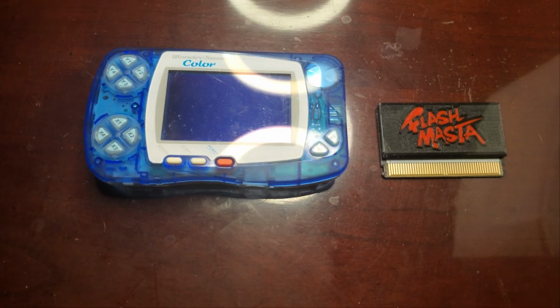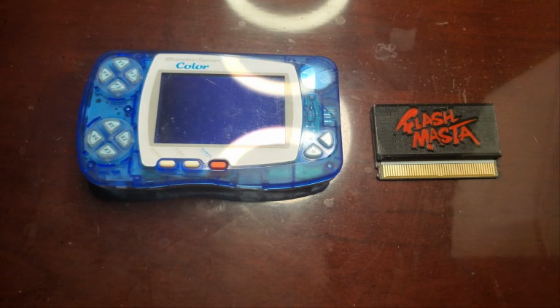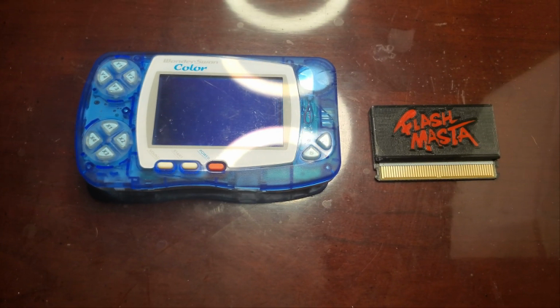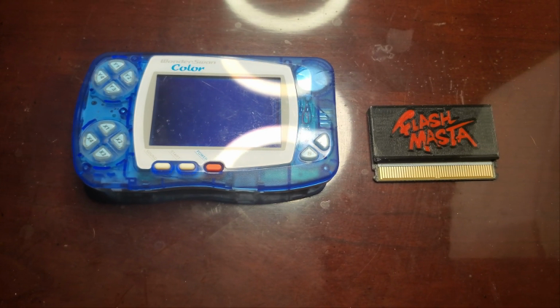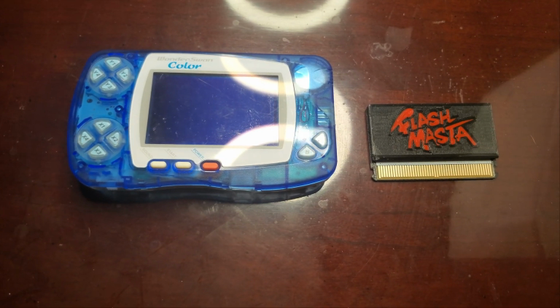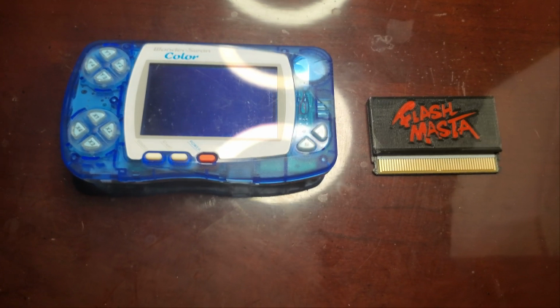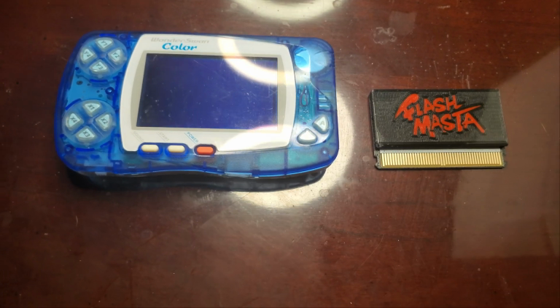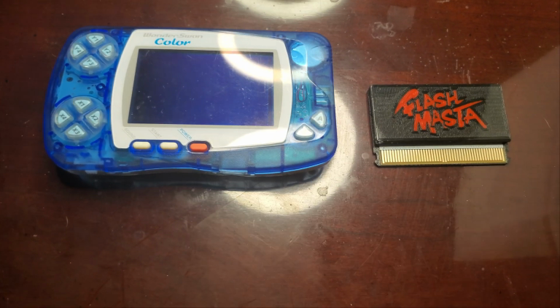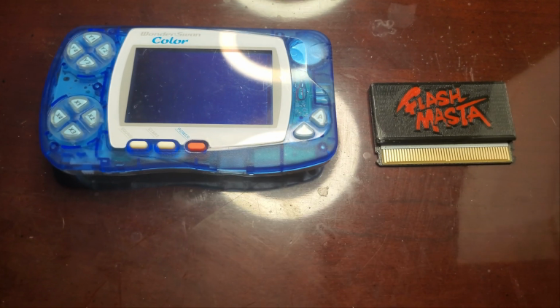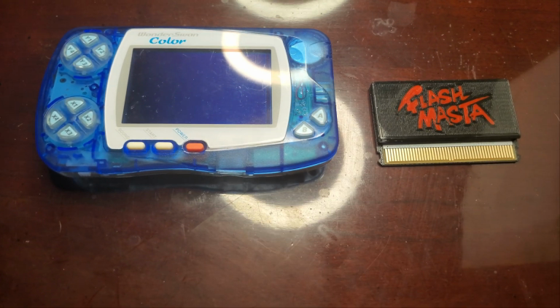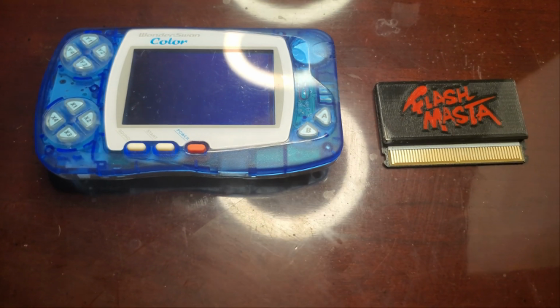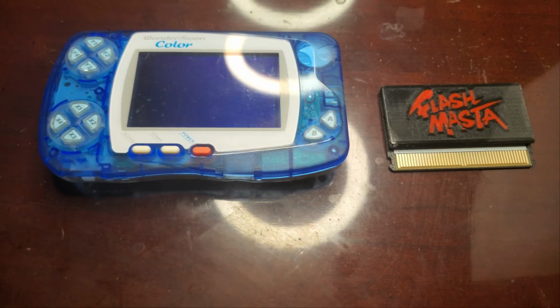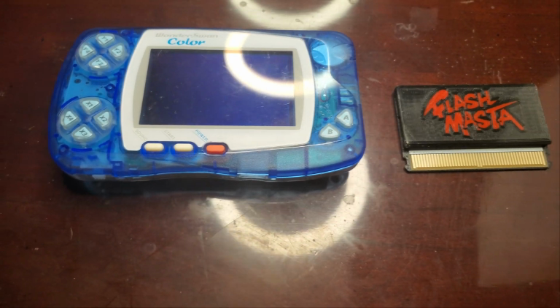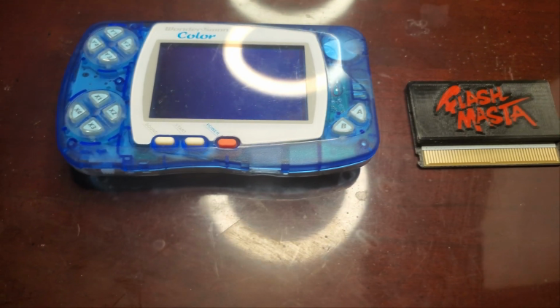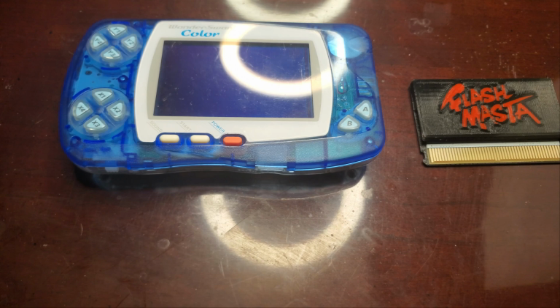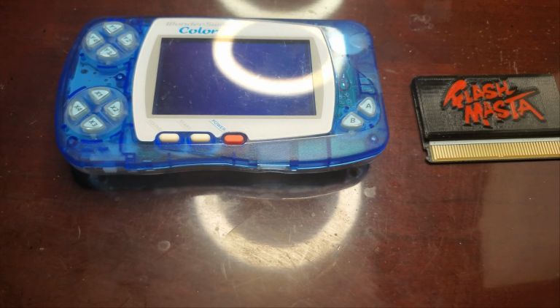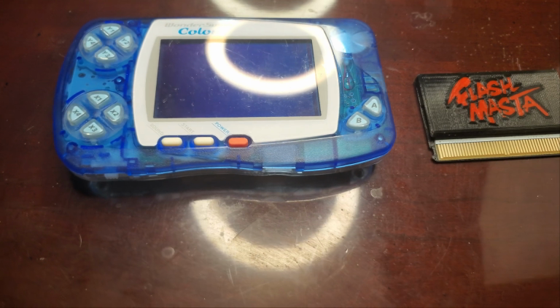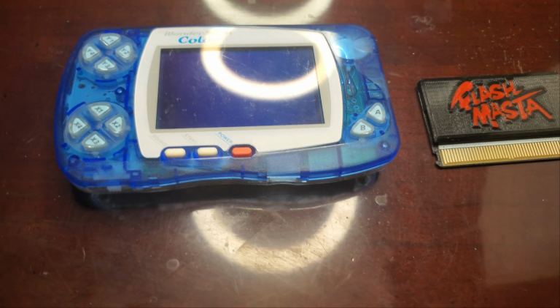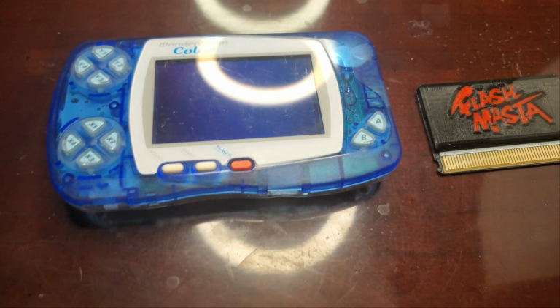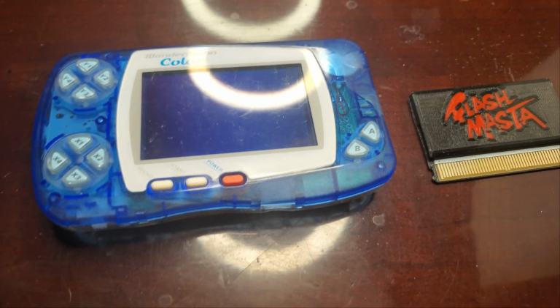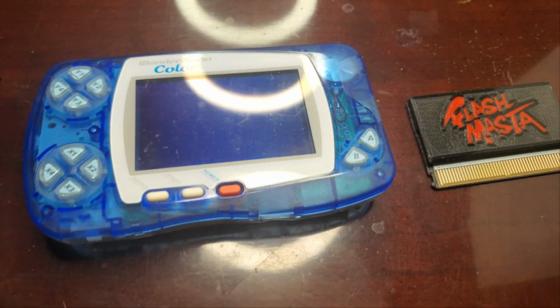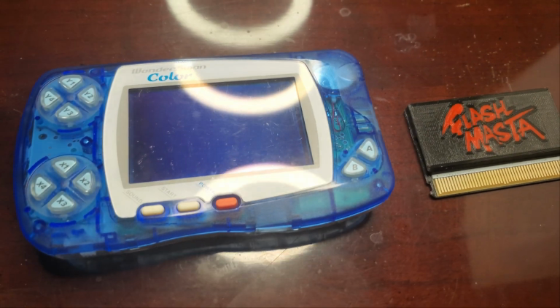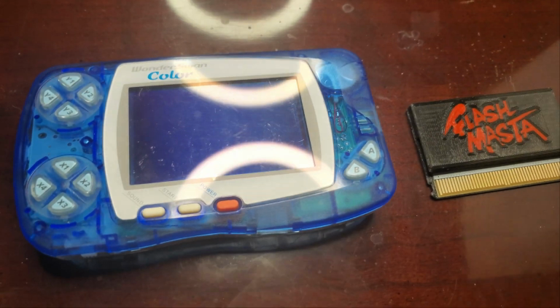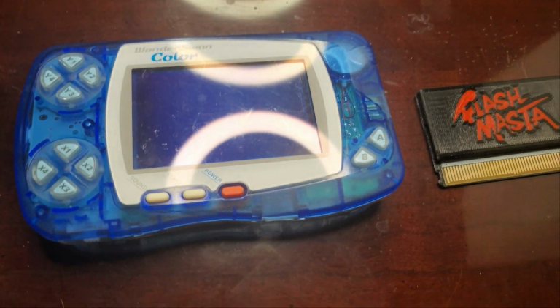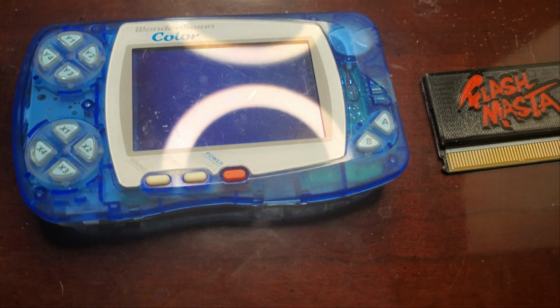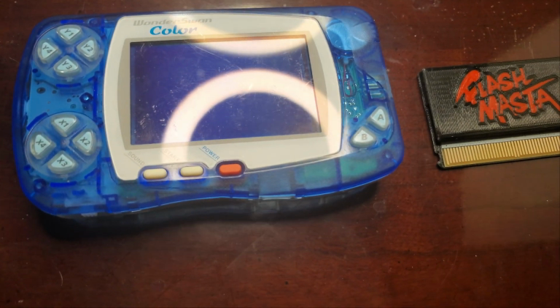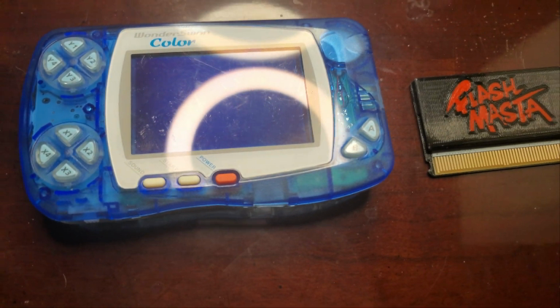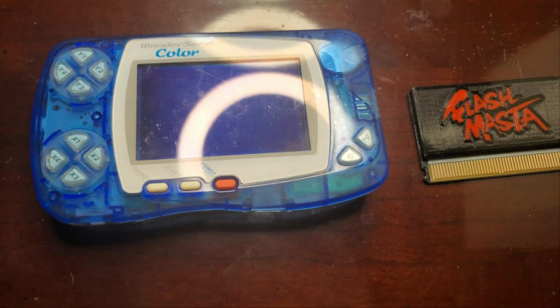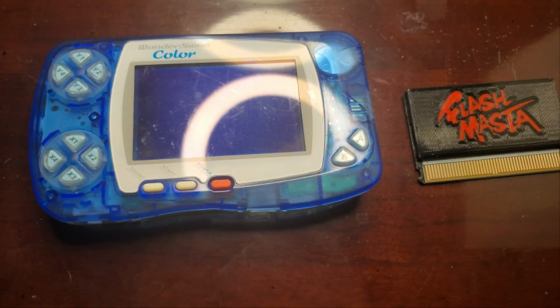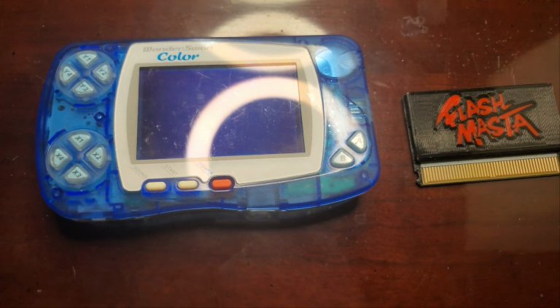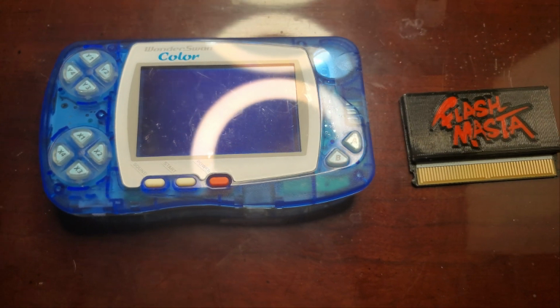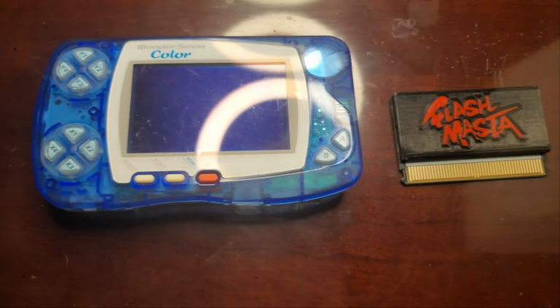Here is the Flashmaster, how it looks when it is mailed to you. It is in a 3D printed case and it looks amazing.